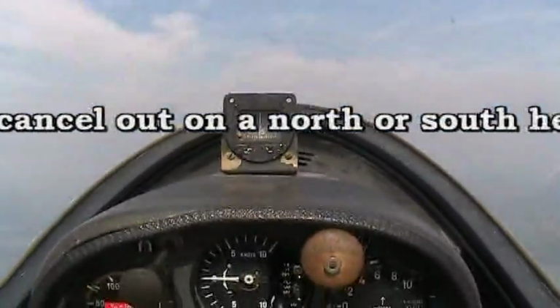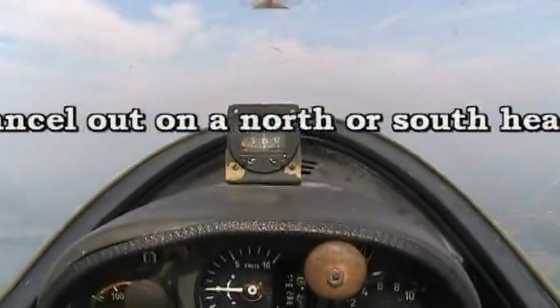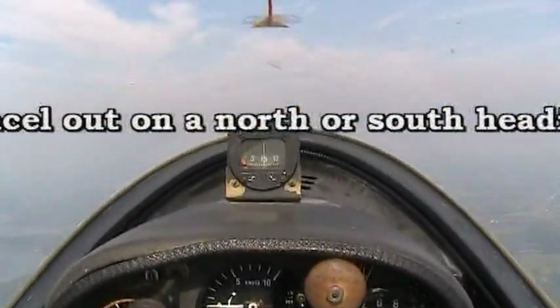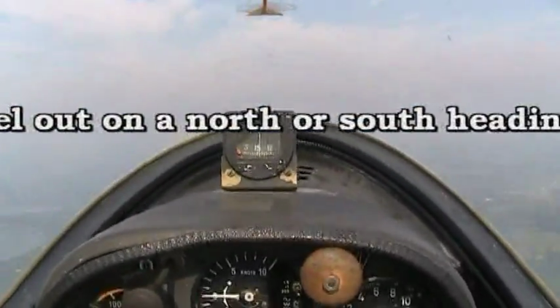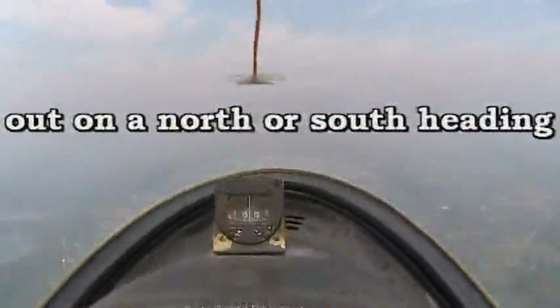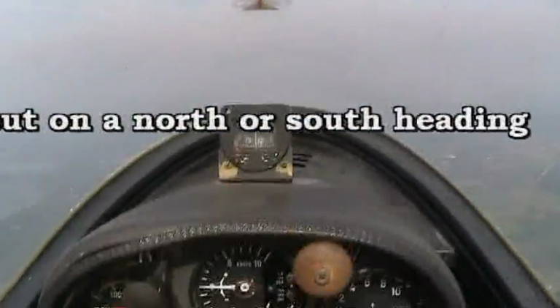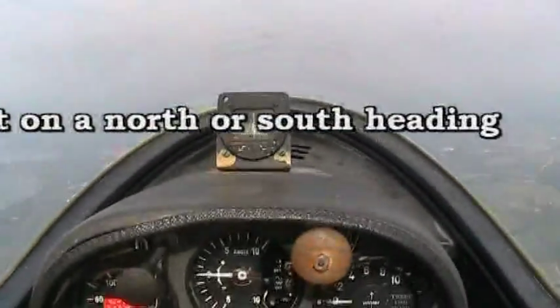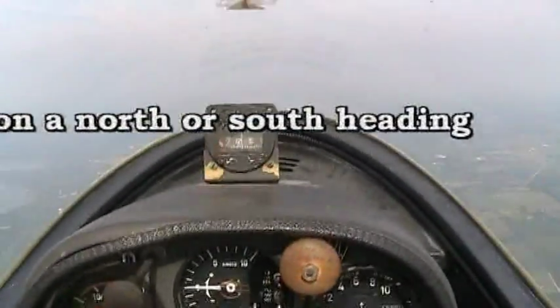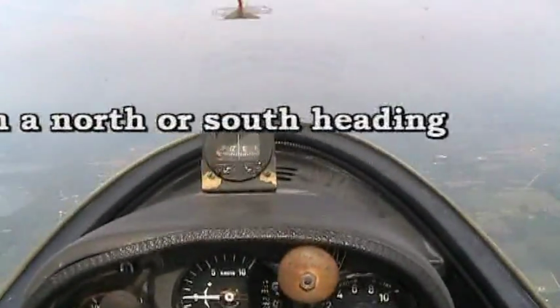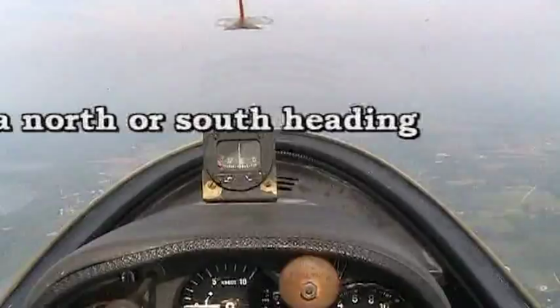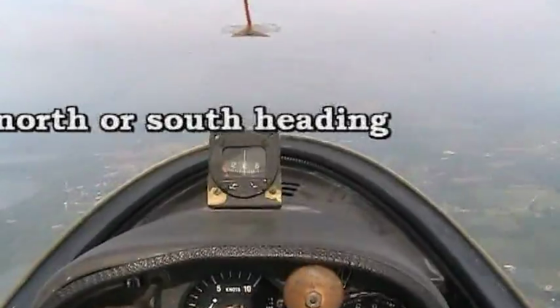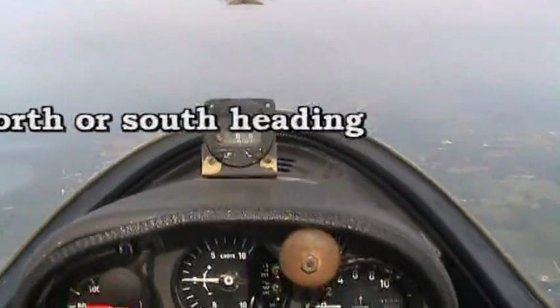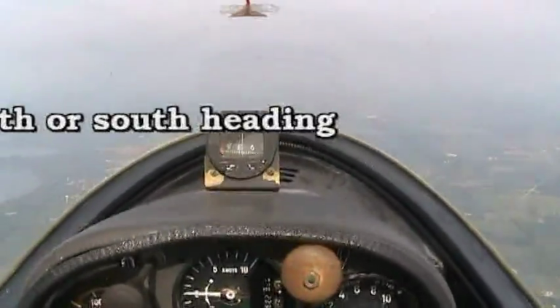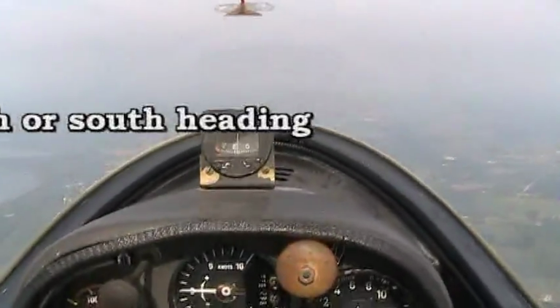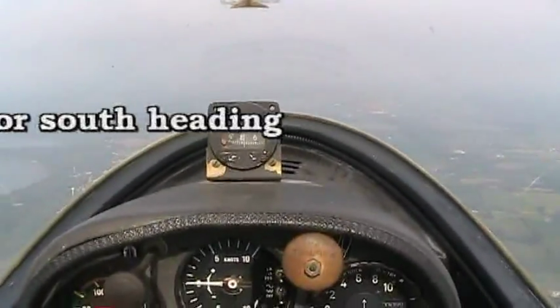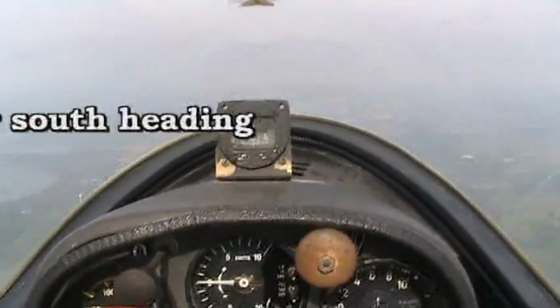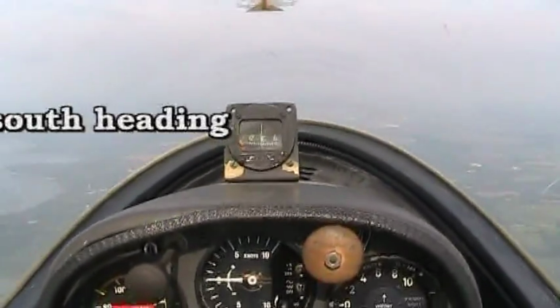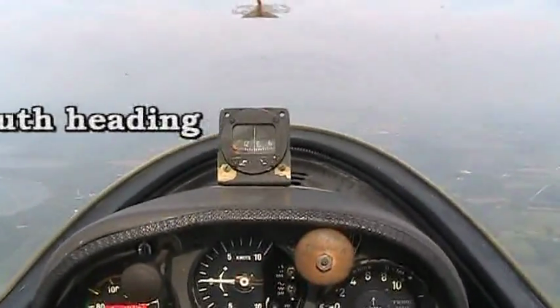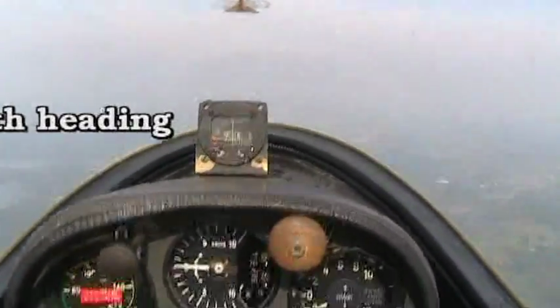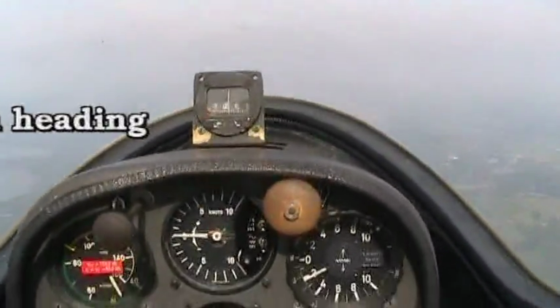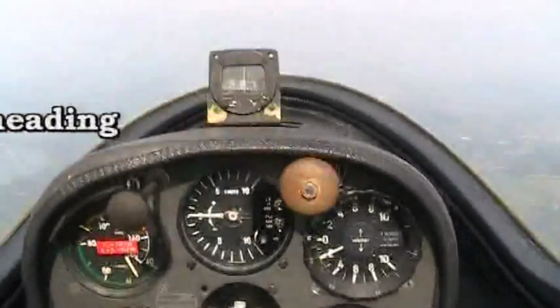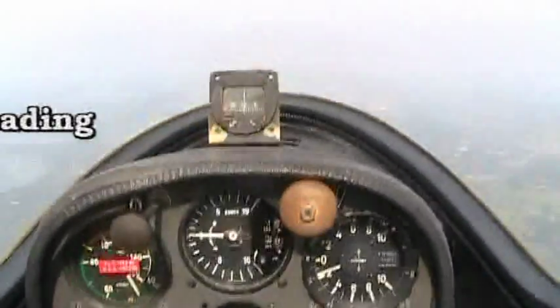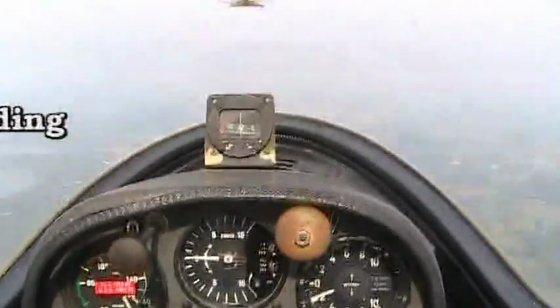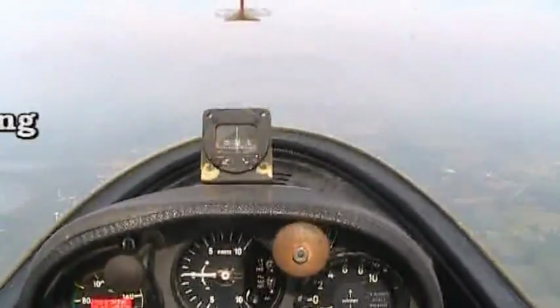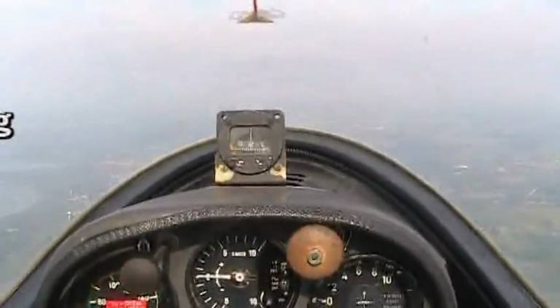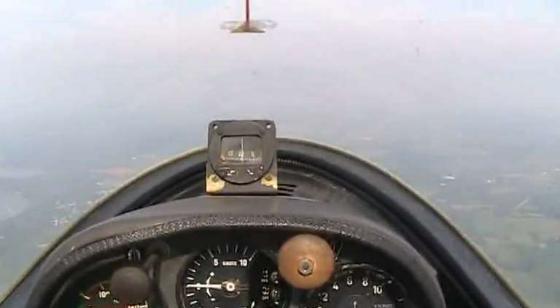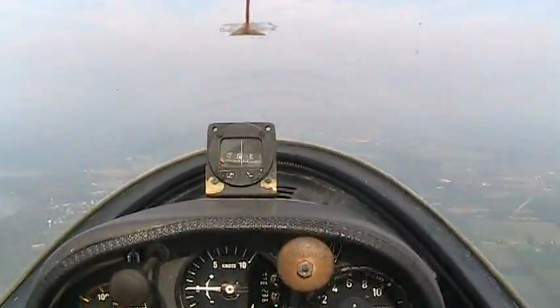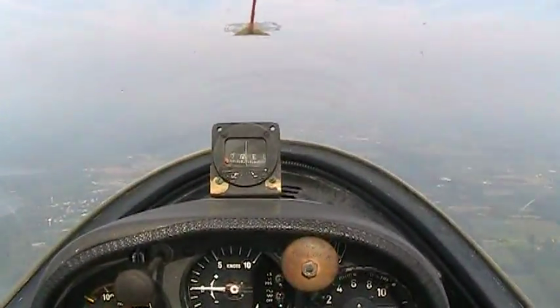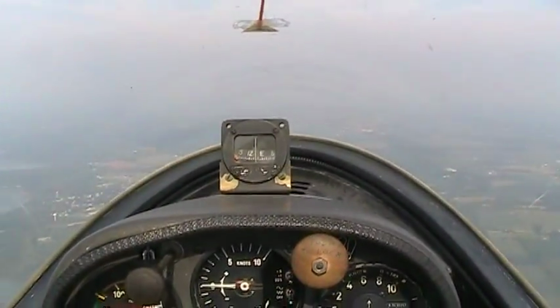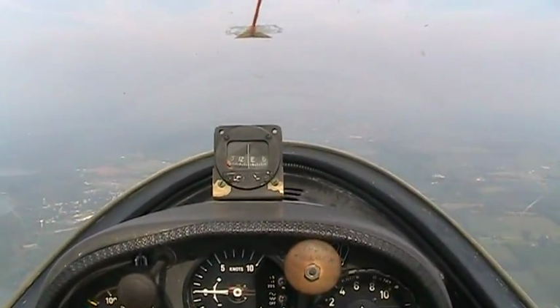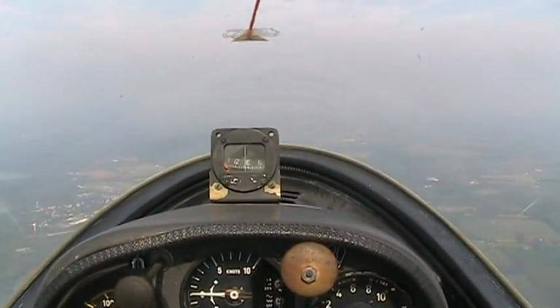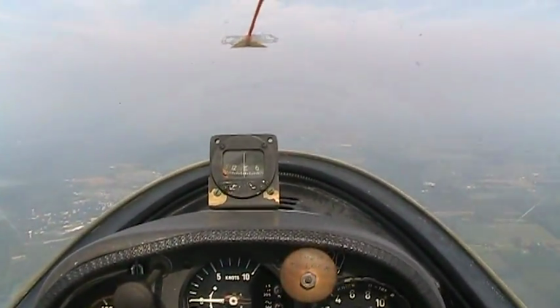And recovery. The actual aircraft heading hasn't changed at all, and we're going to recover back on east like we were.